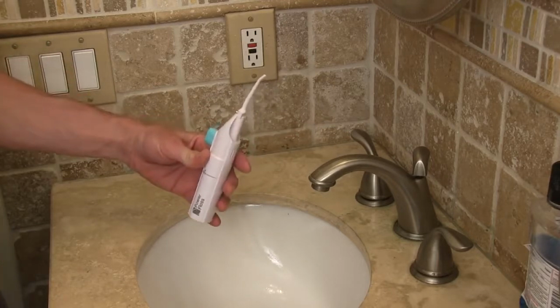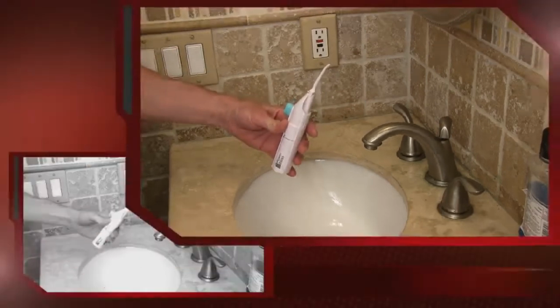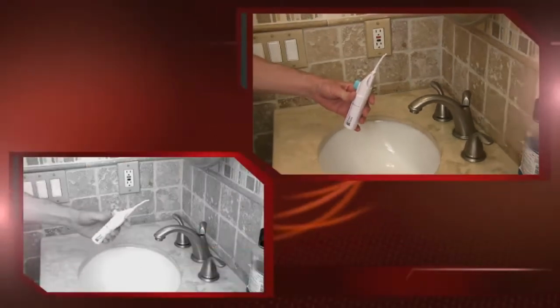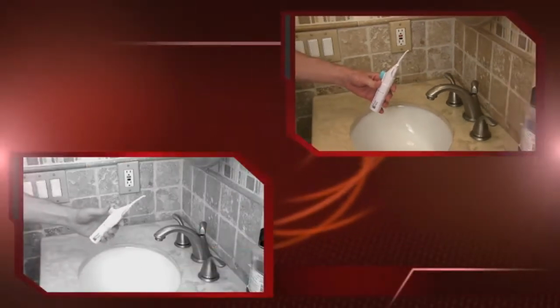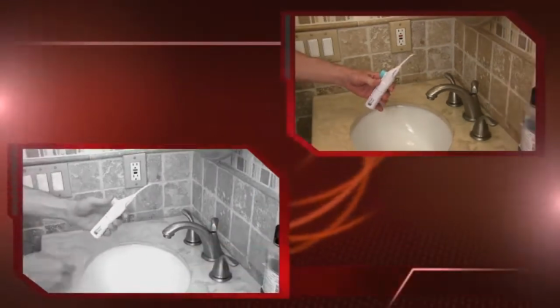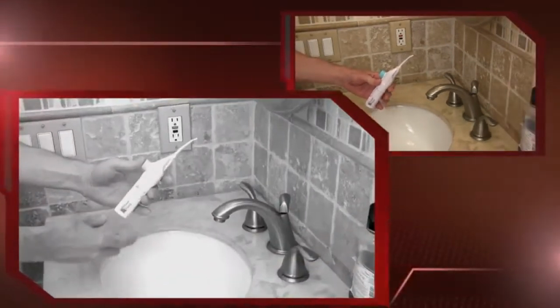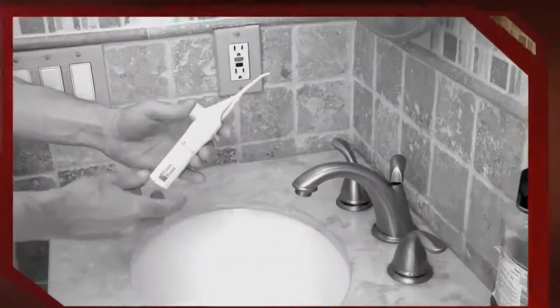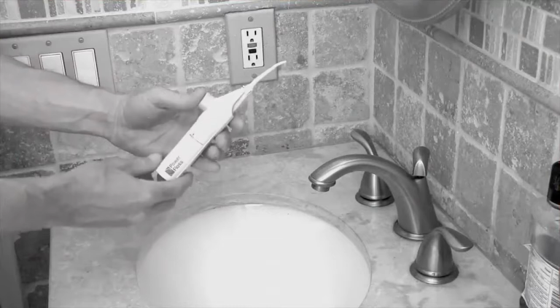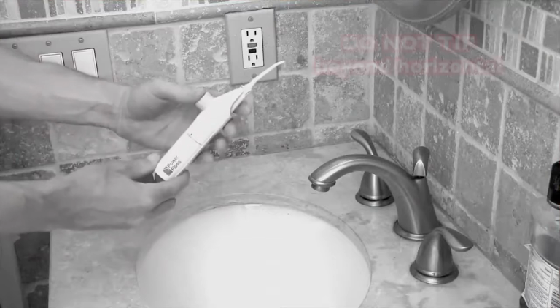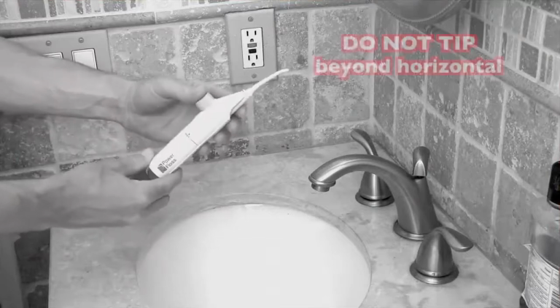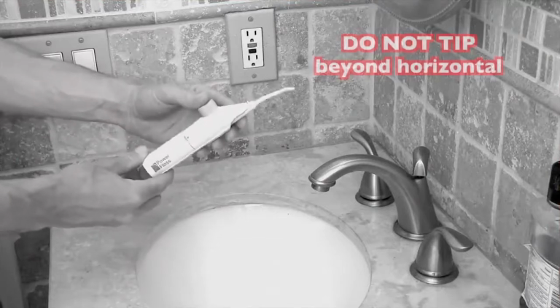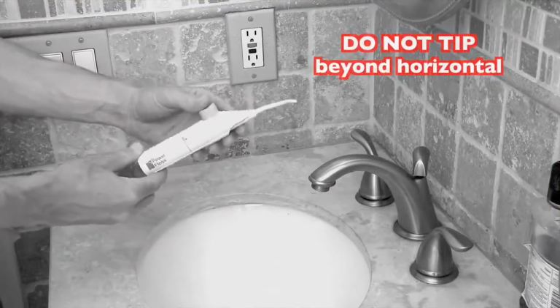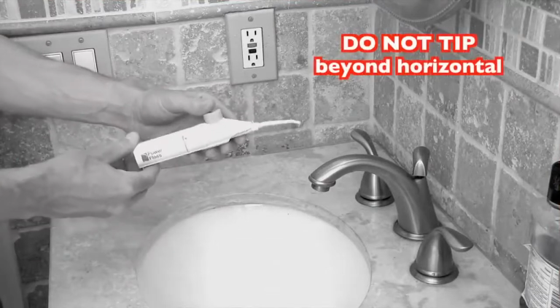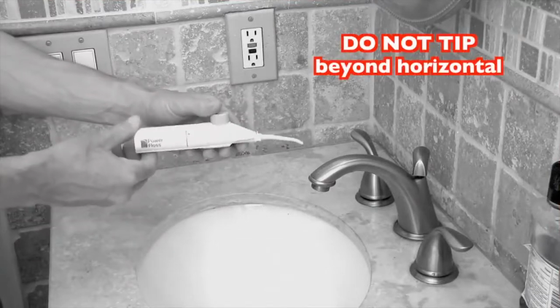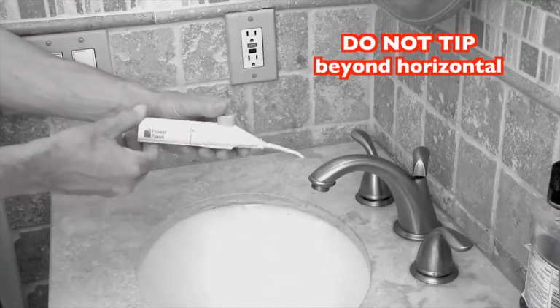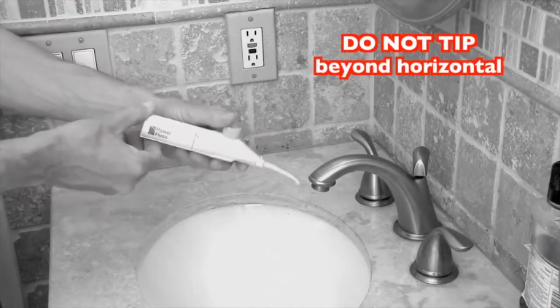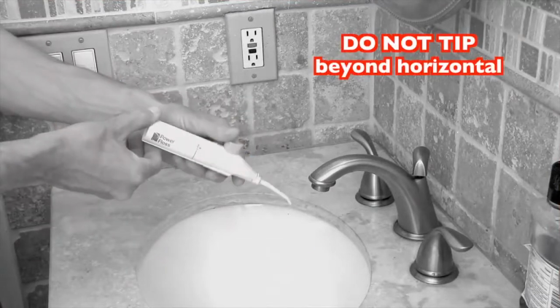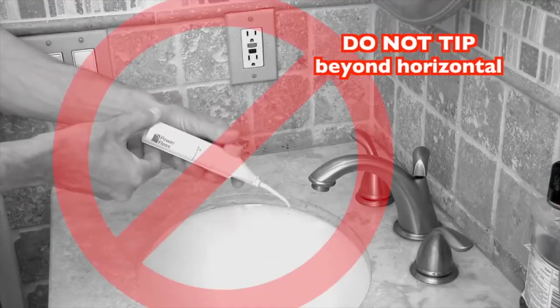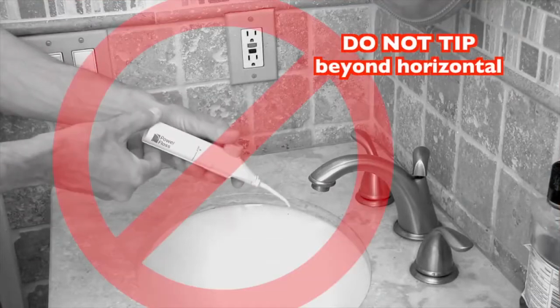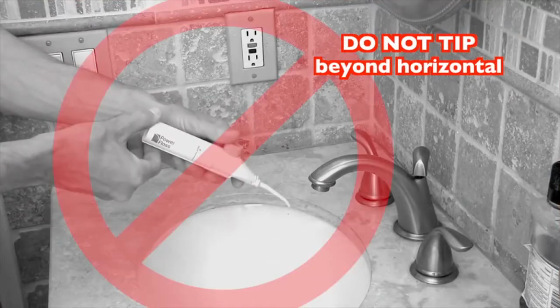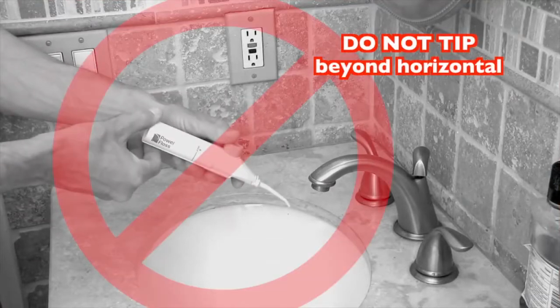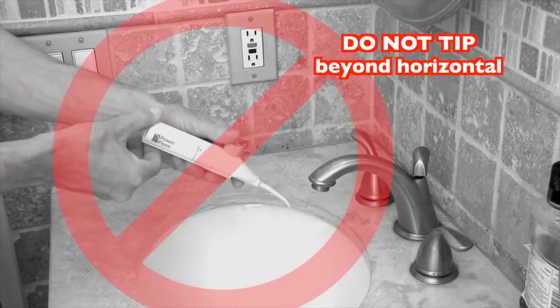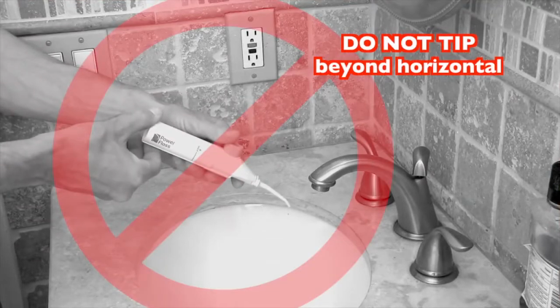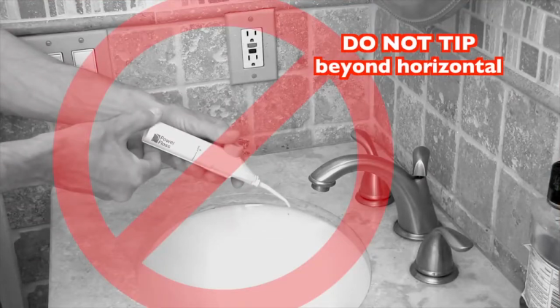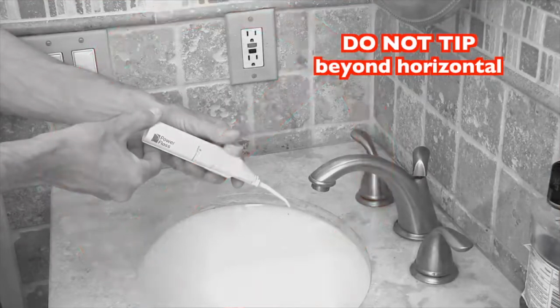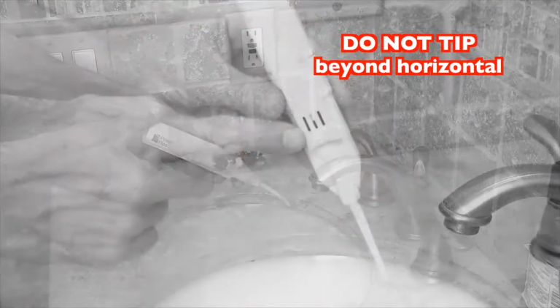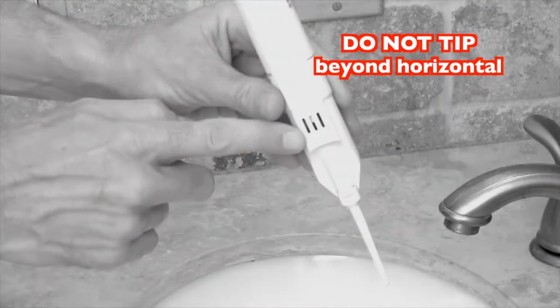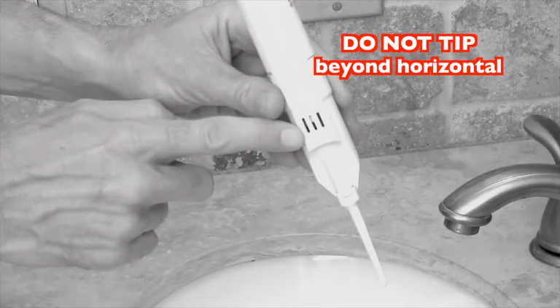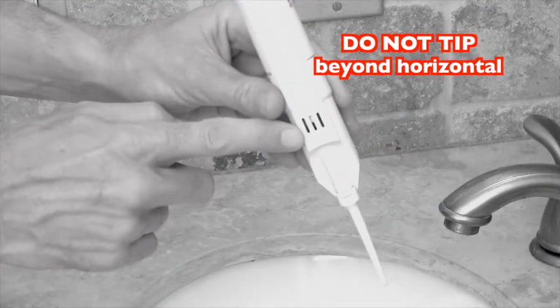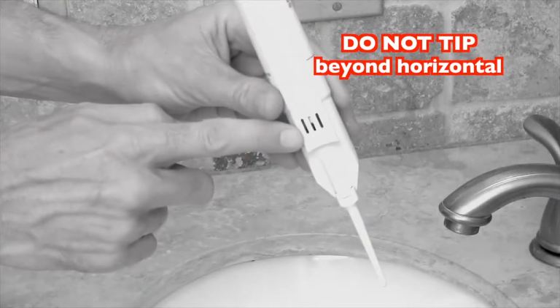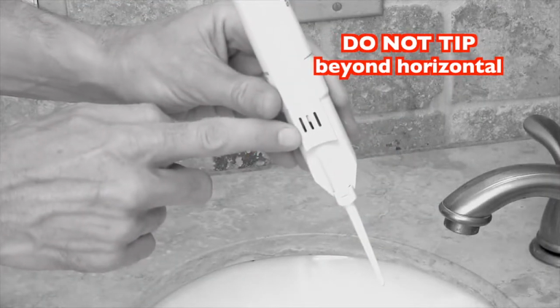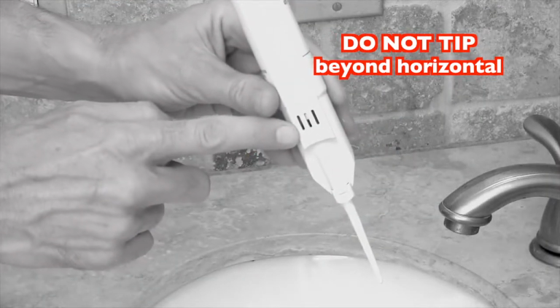IMPORTANT! Do not tip beyond horizontal, otherwise liquid will spill out of the vent's slits.